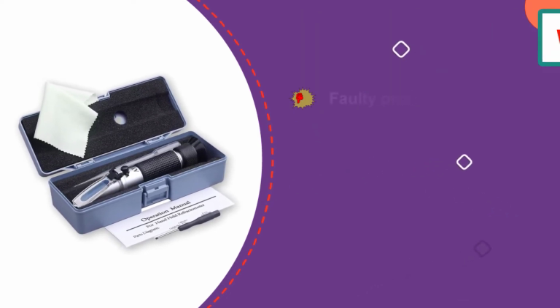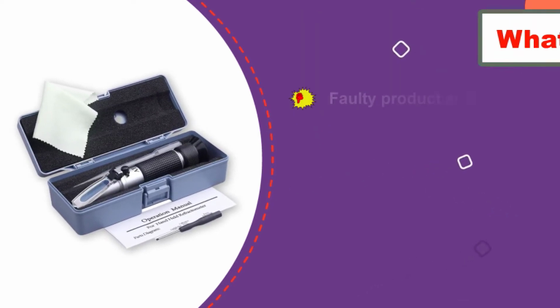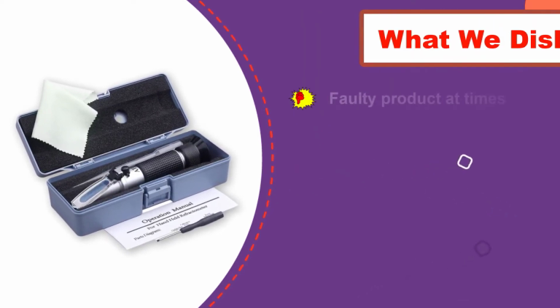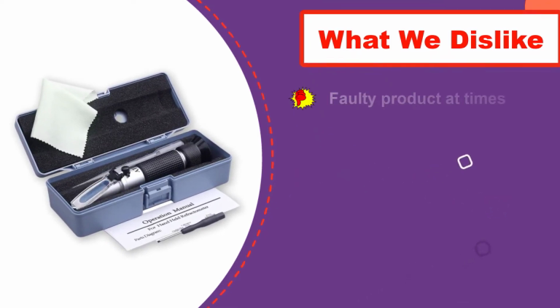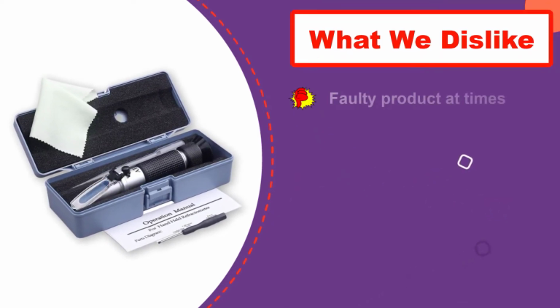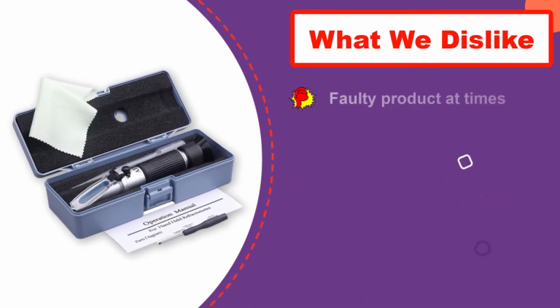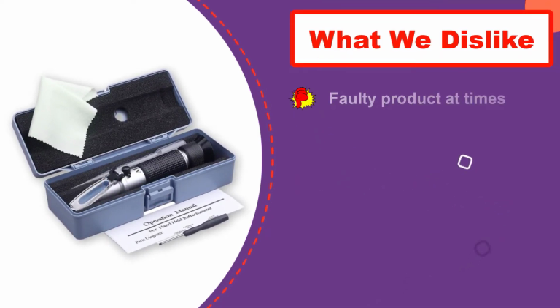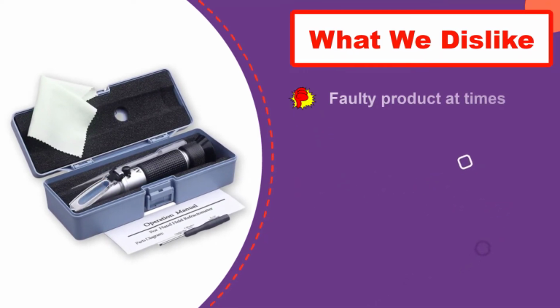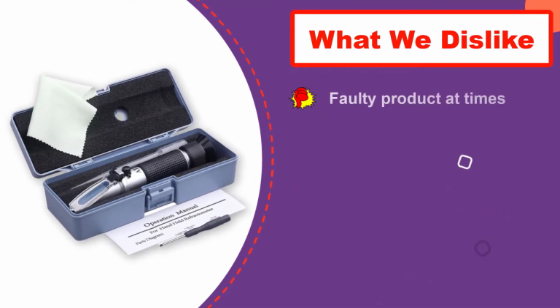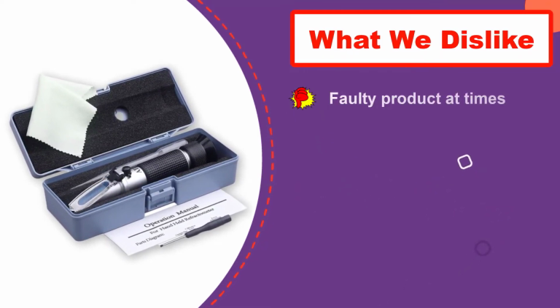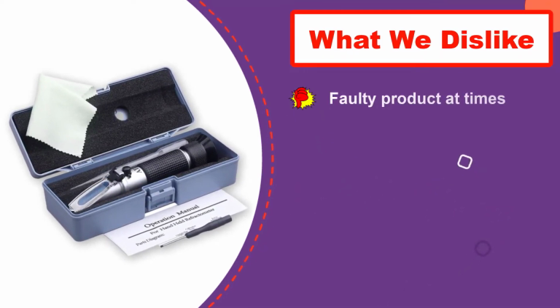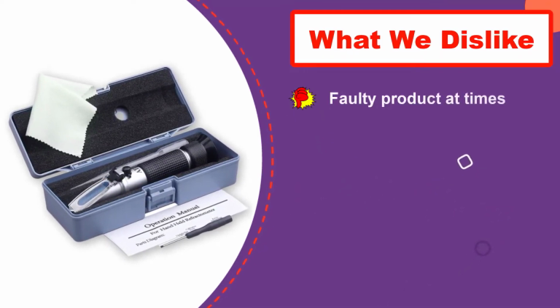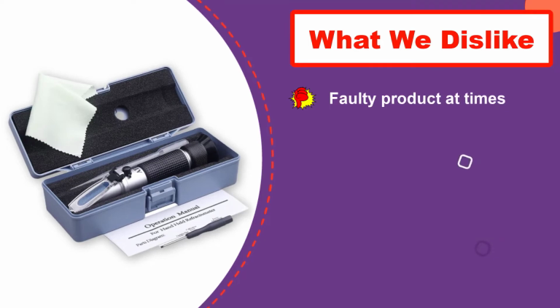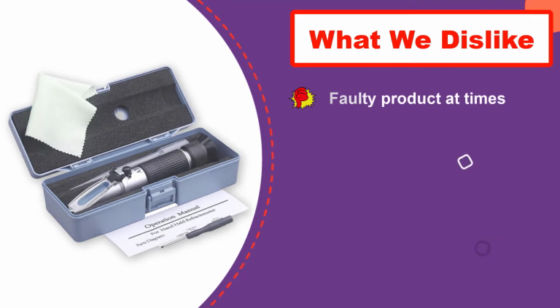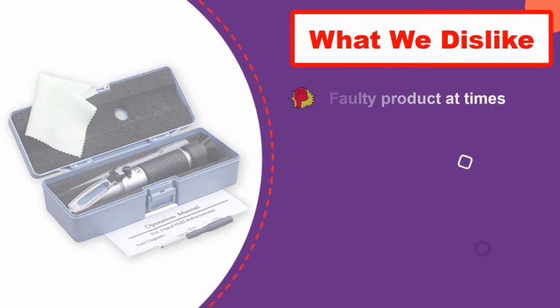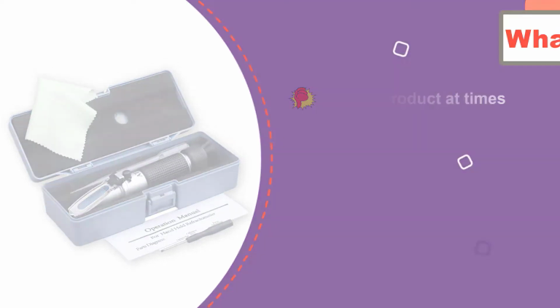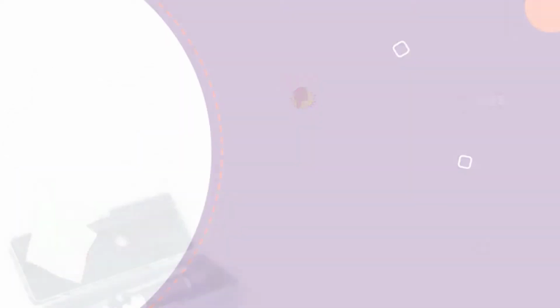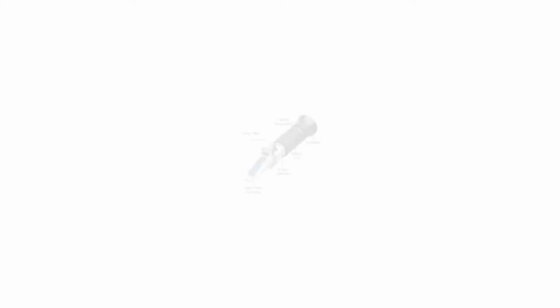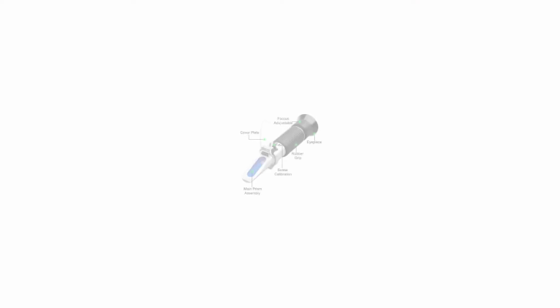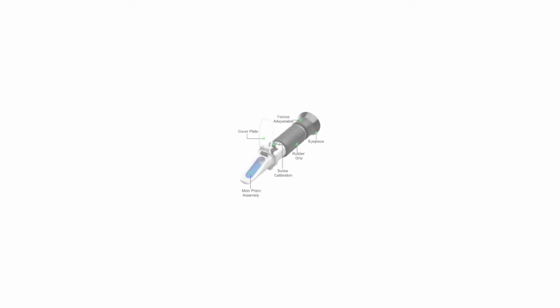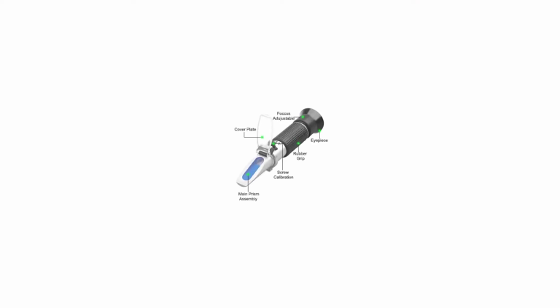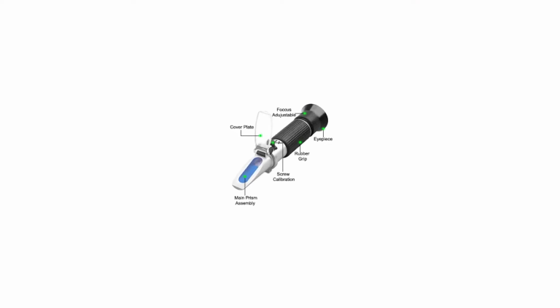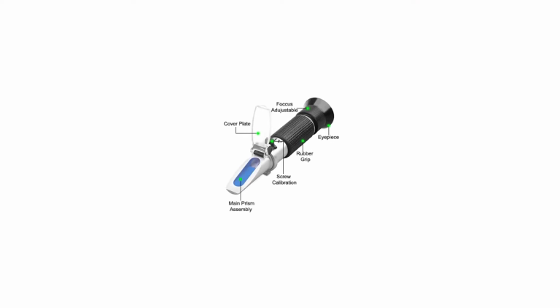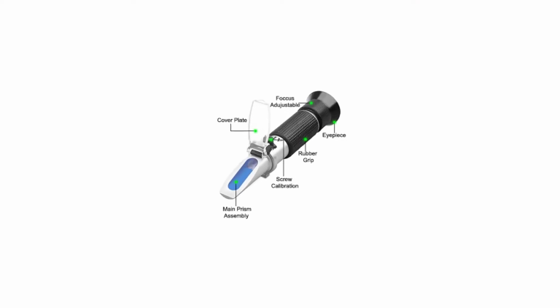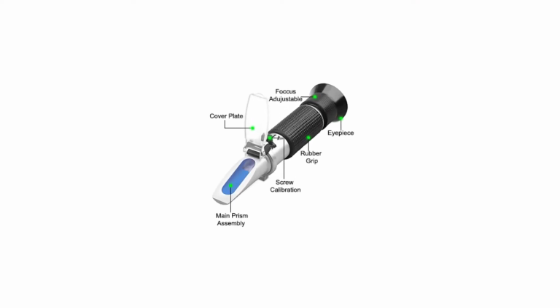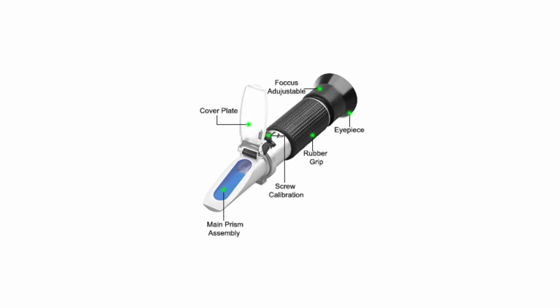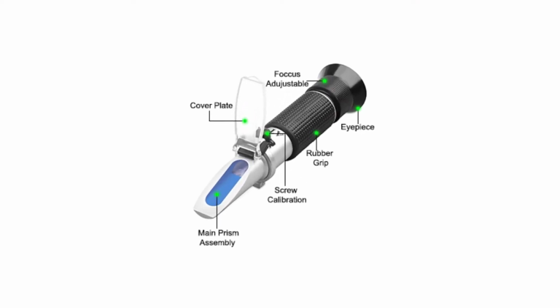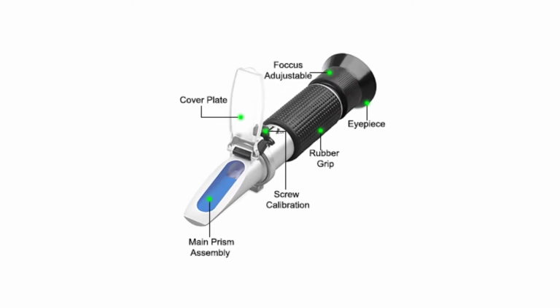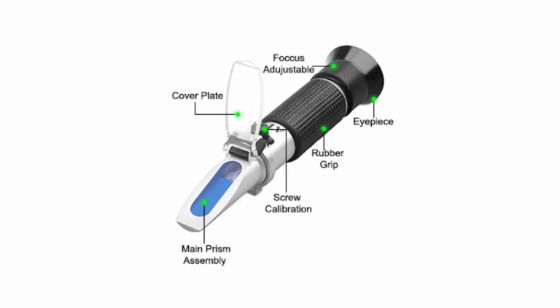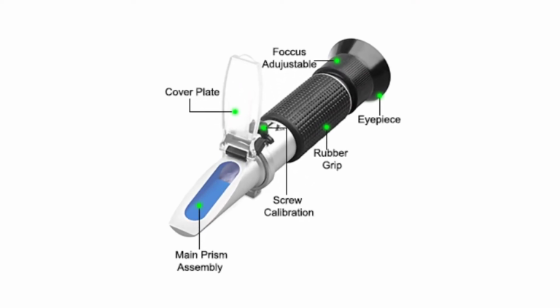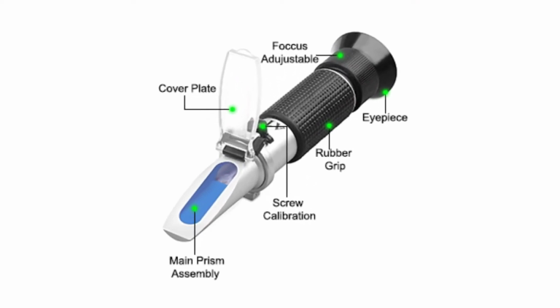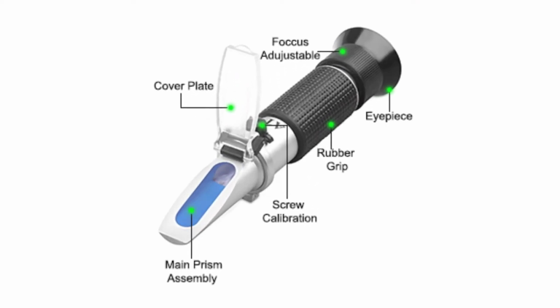Those who bought this product have nothing but good things to say, except for those who were delivered faulty models, though this seems to be a rare occurrence.